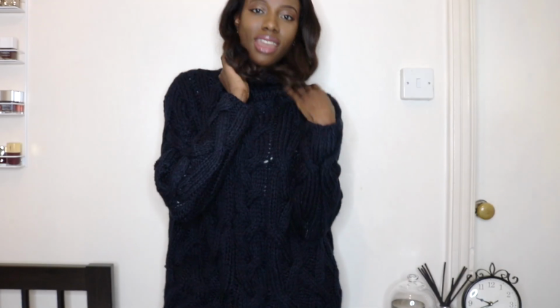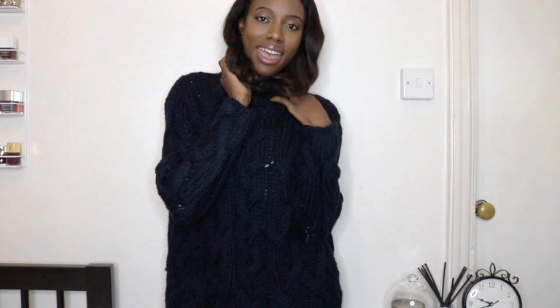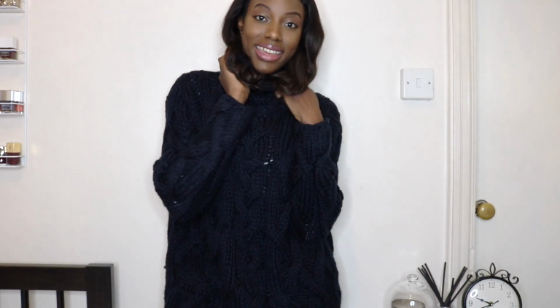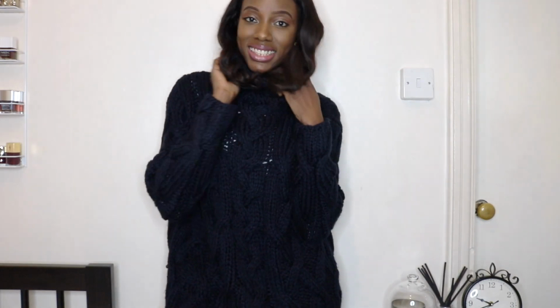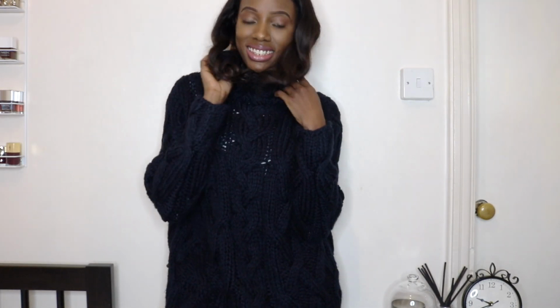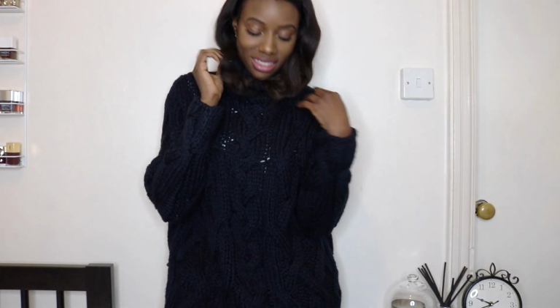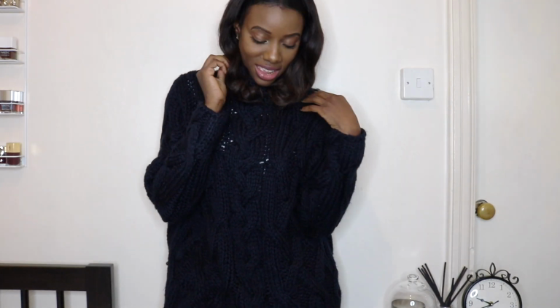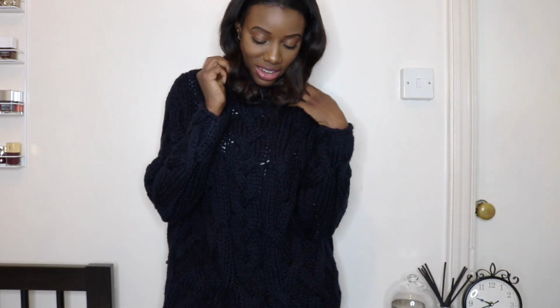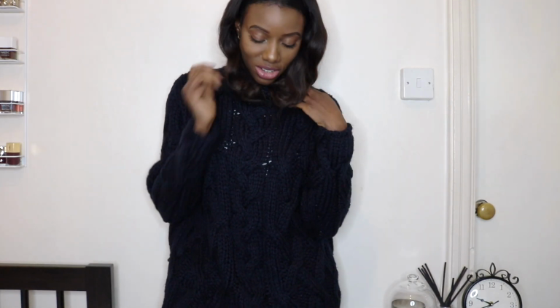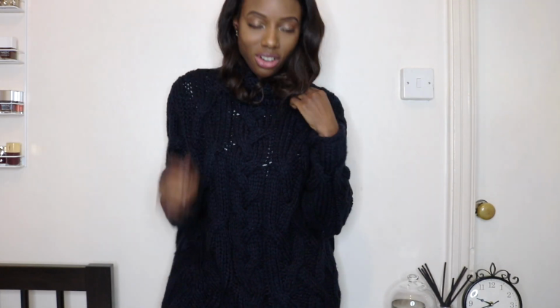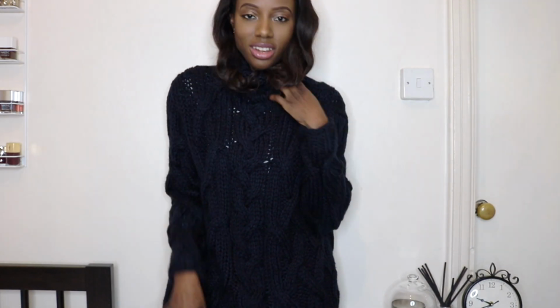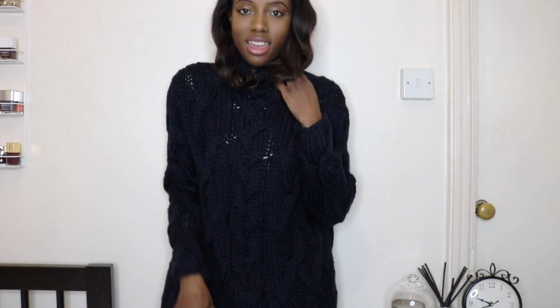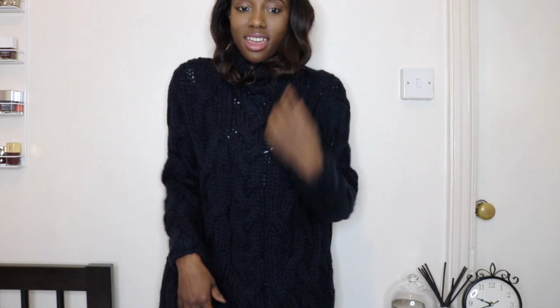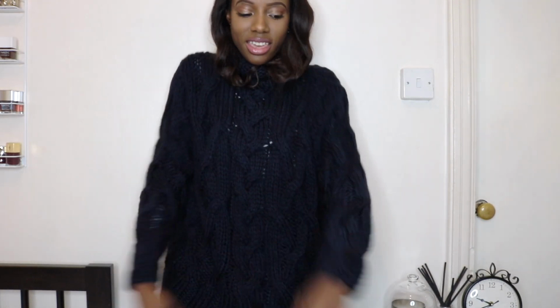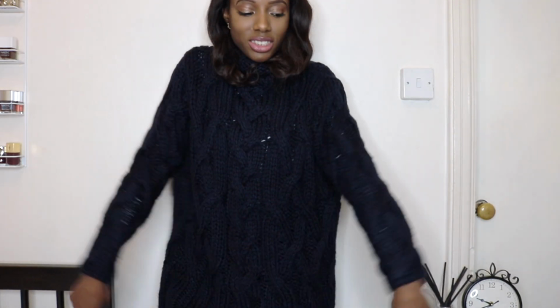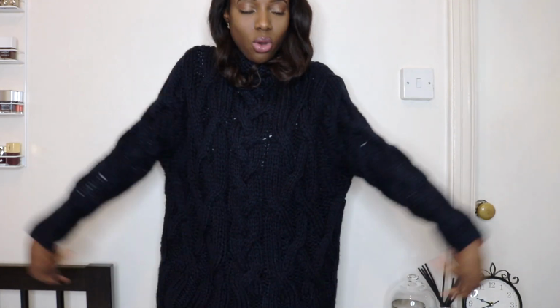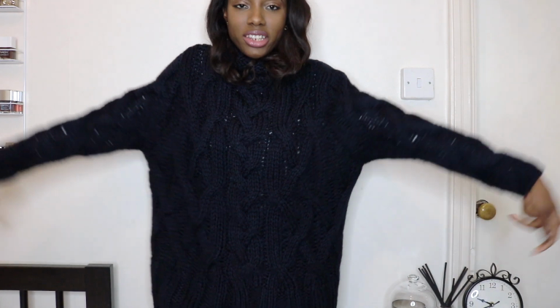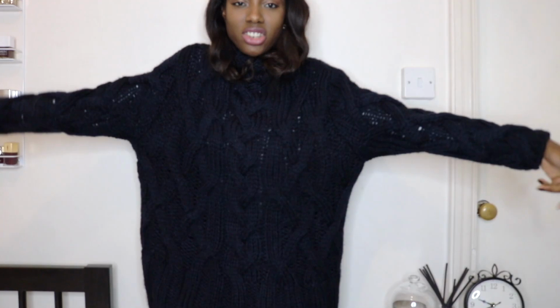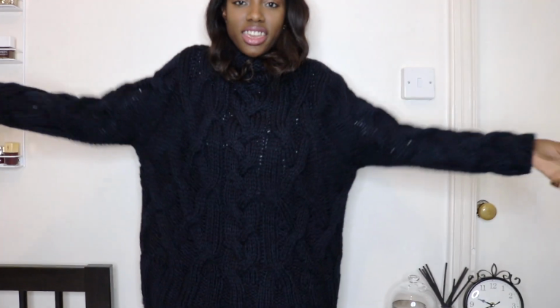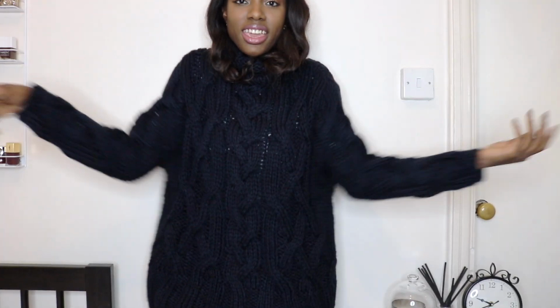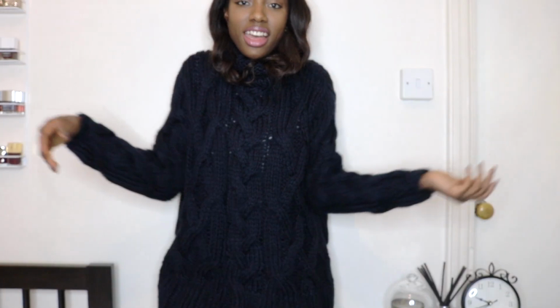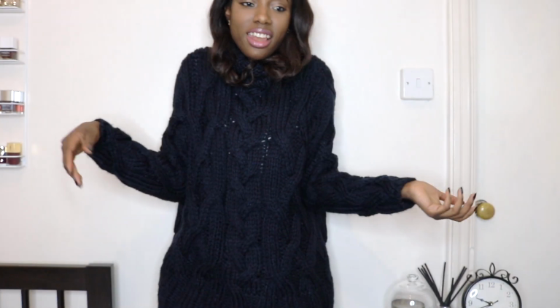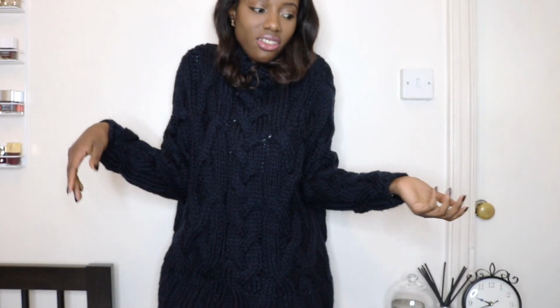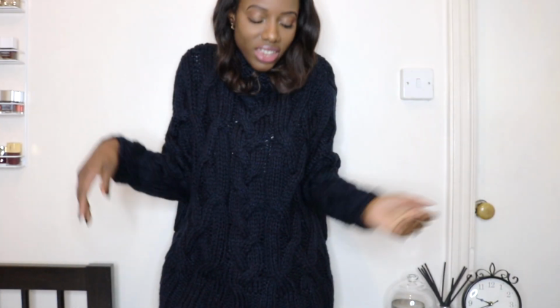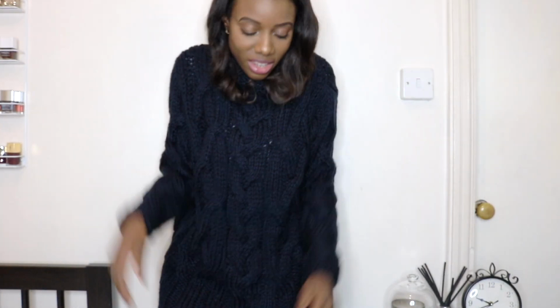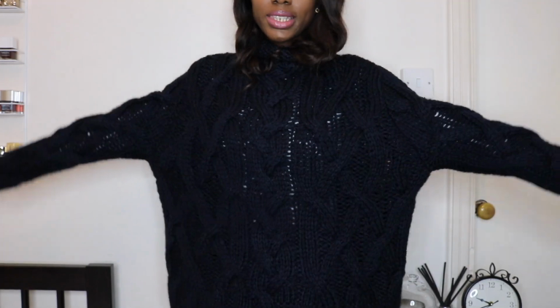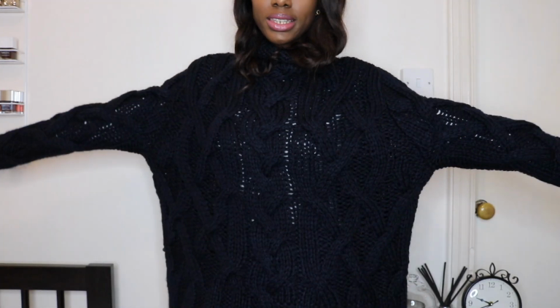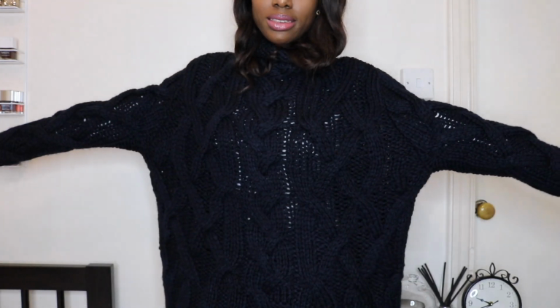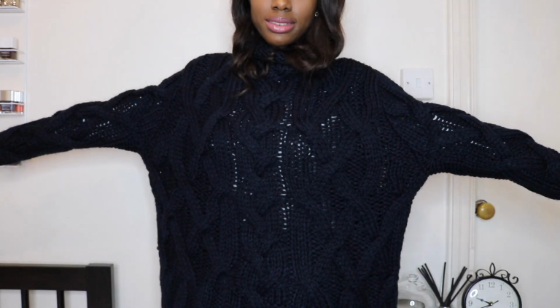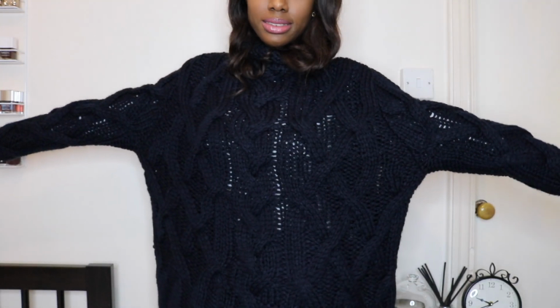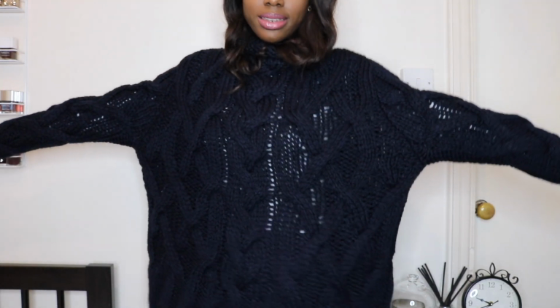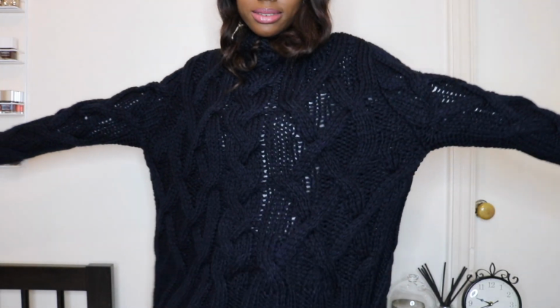And this is the knit on — it's quite chunky. I love it.